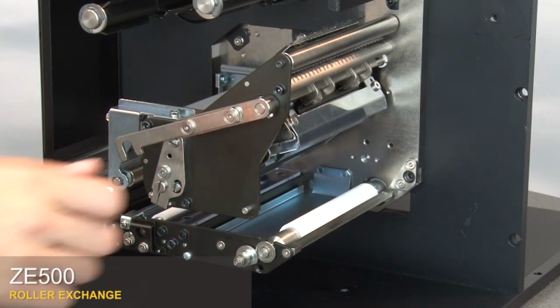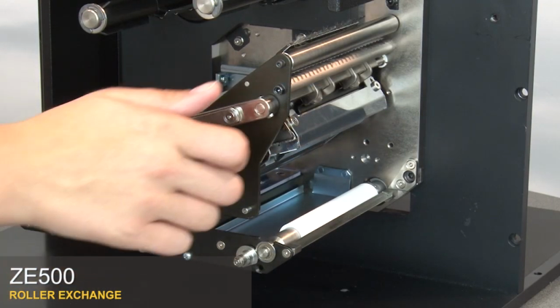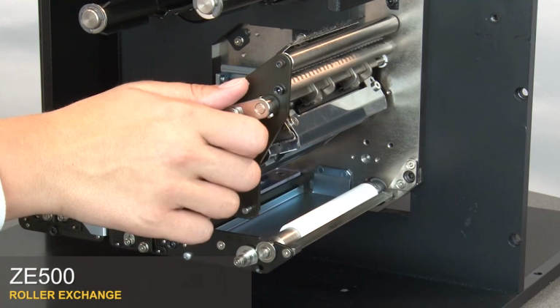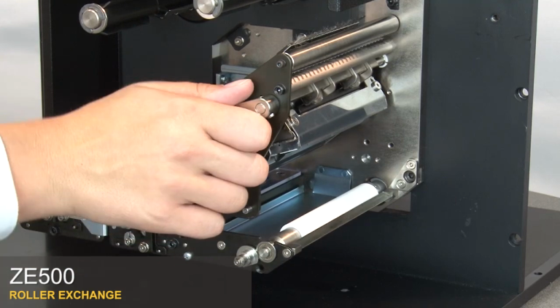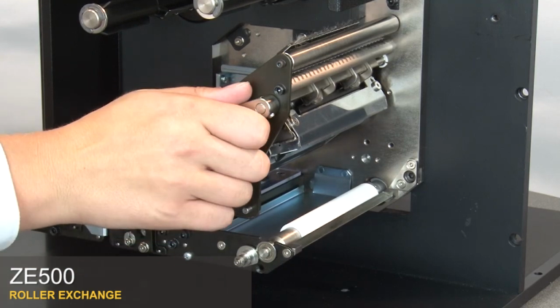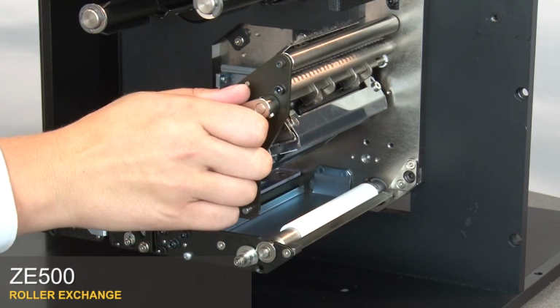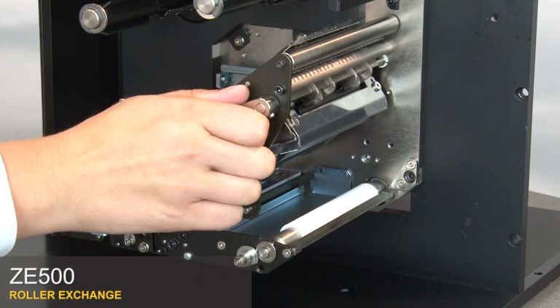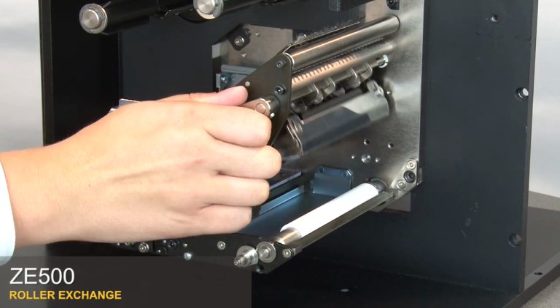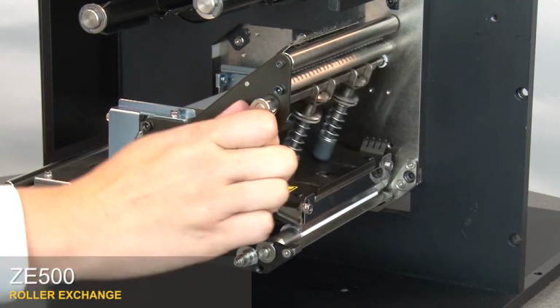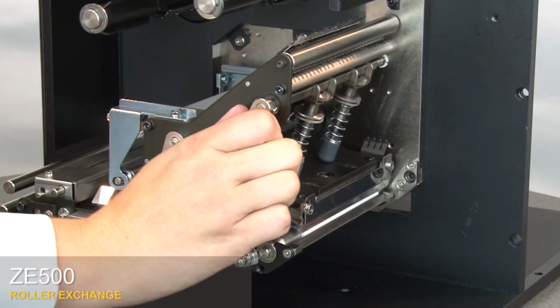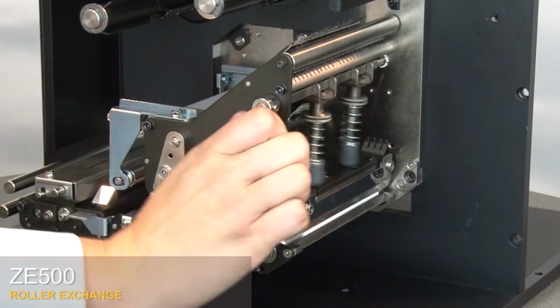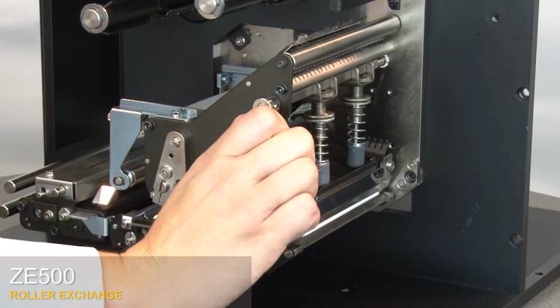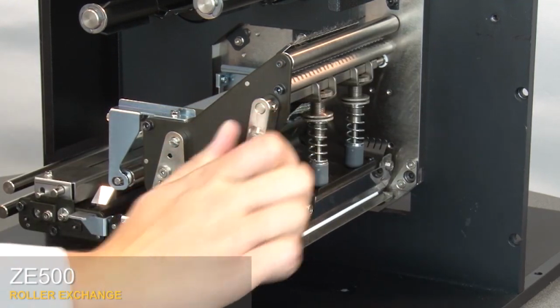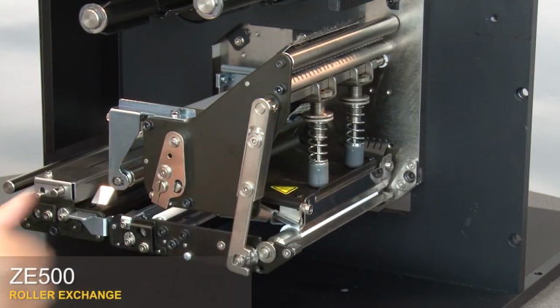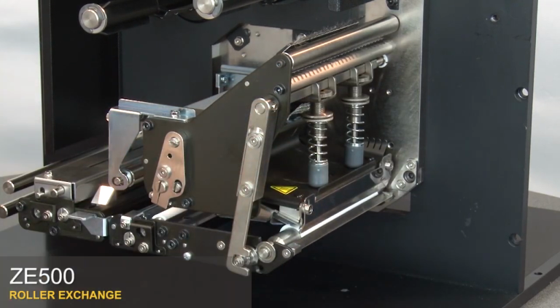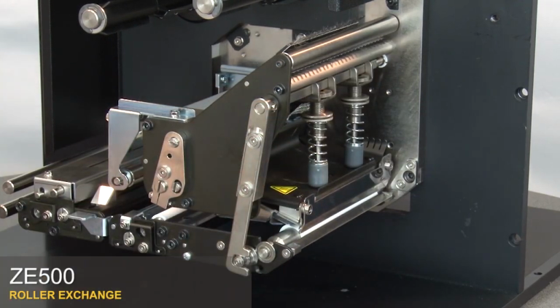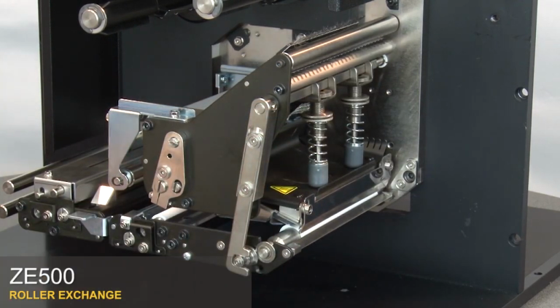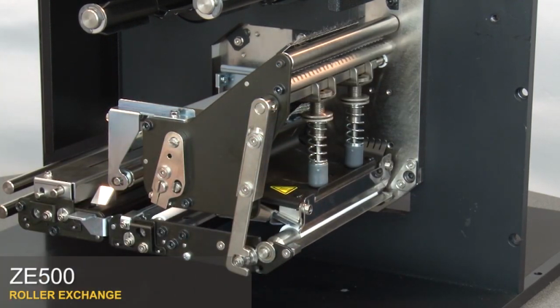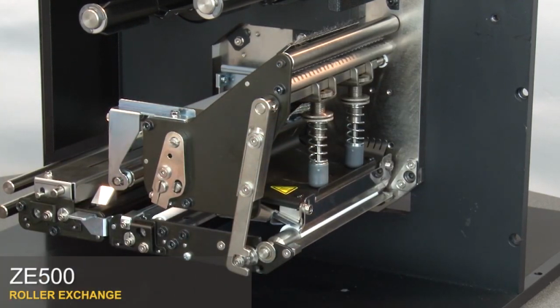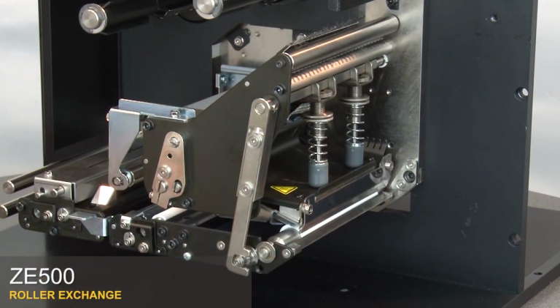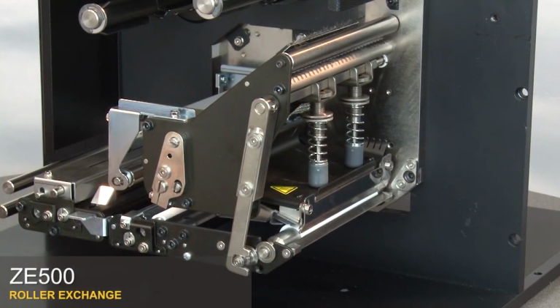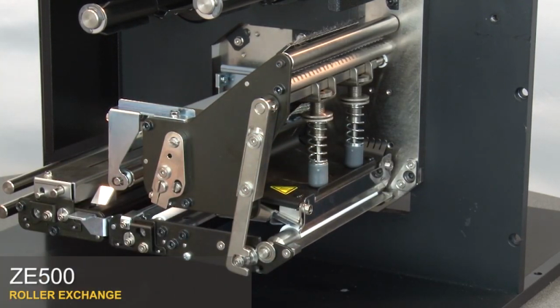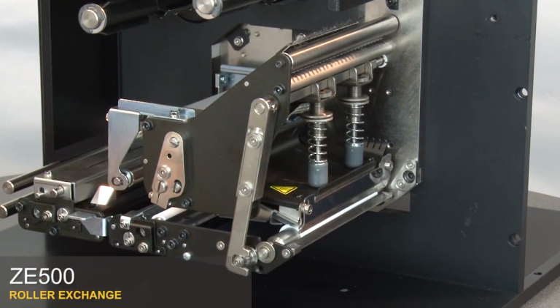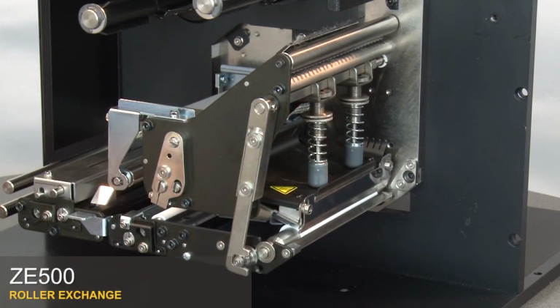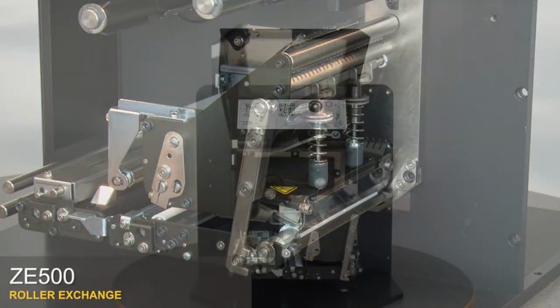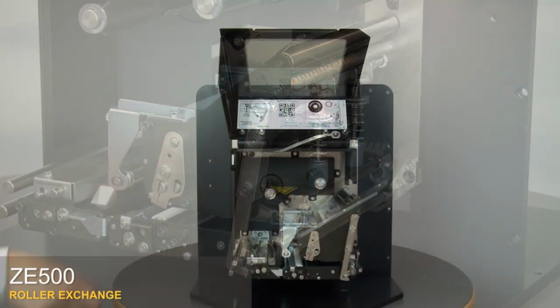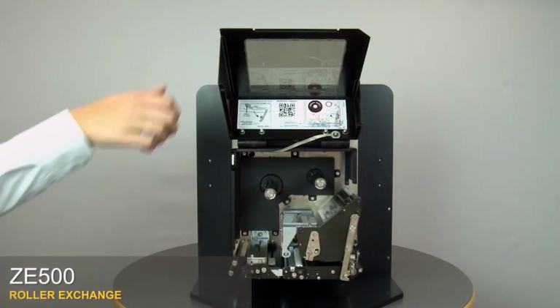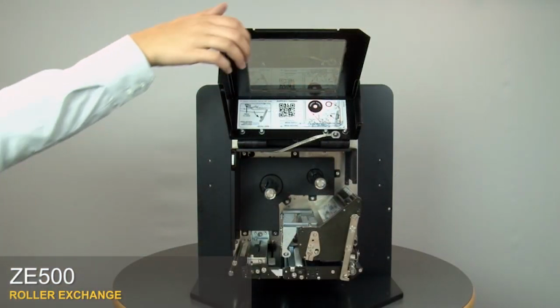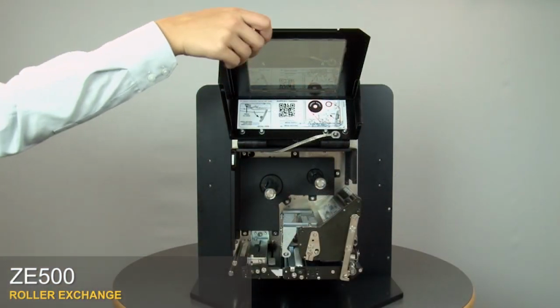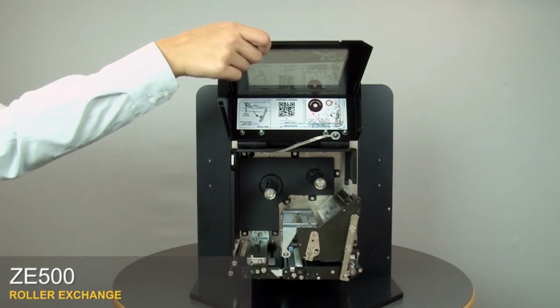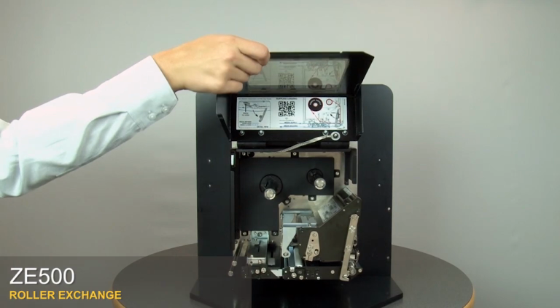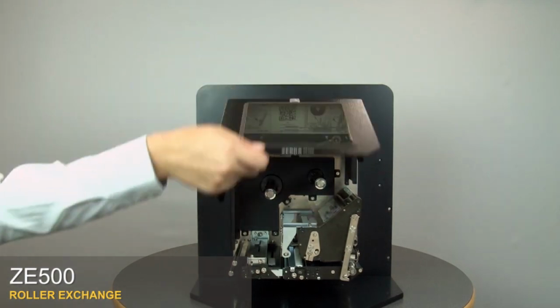Close the print head. Close the media door.